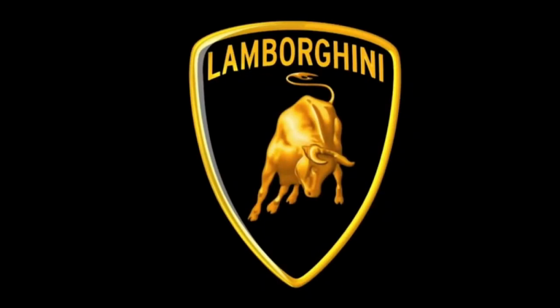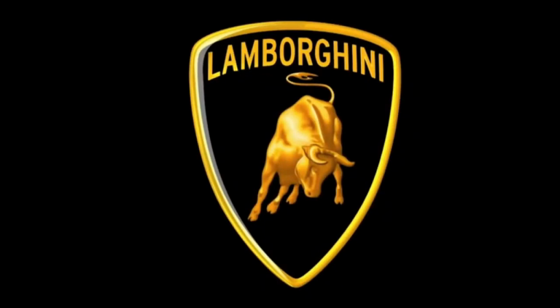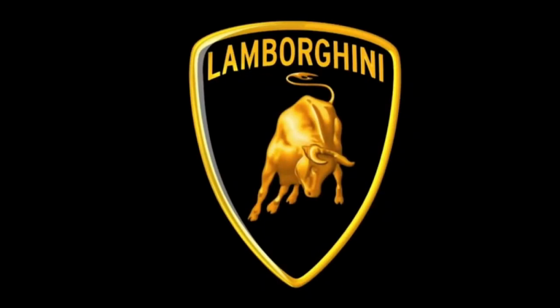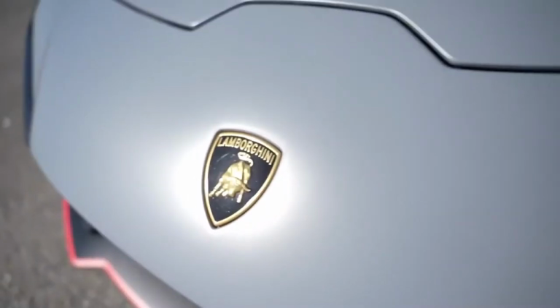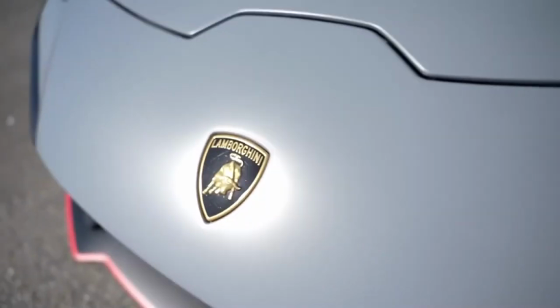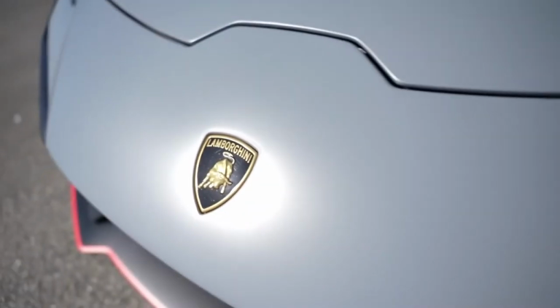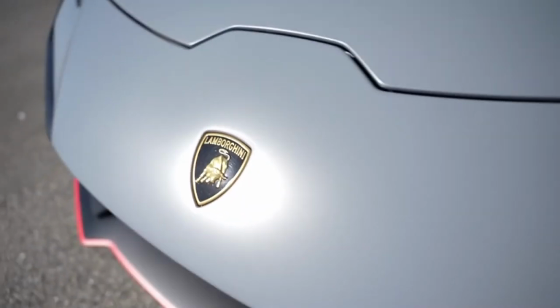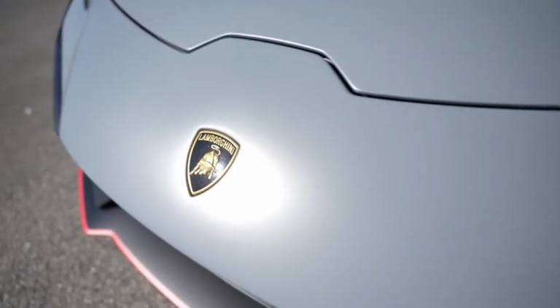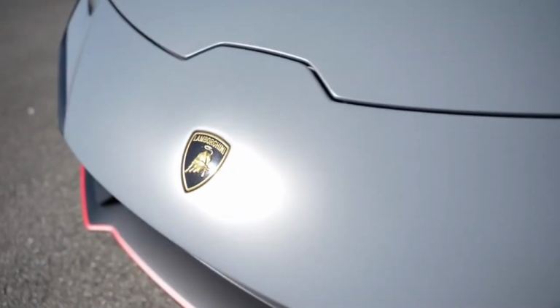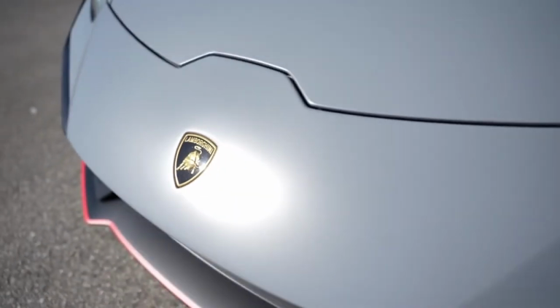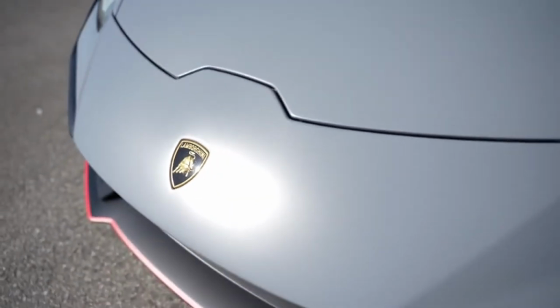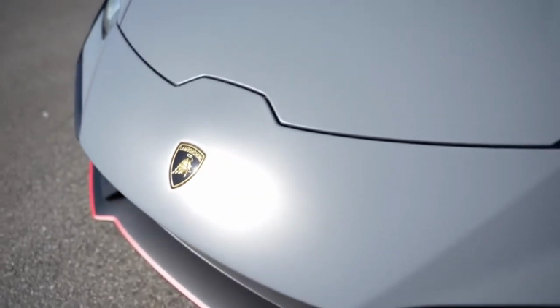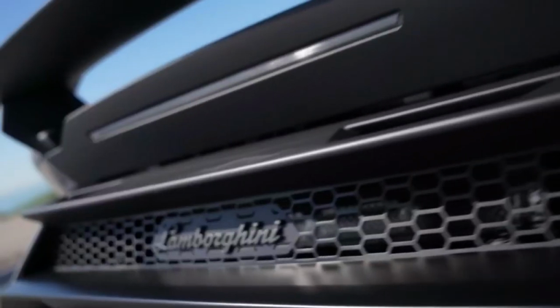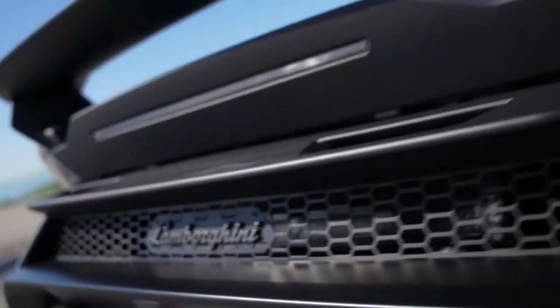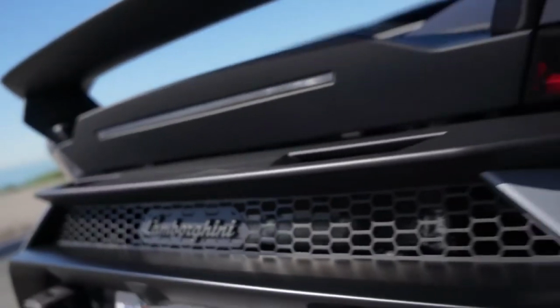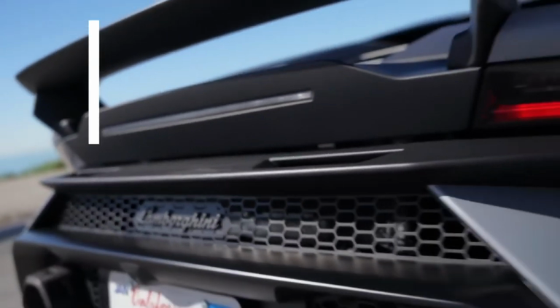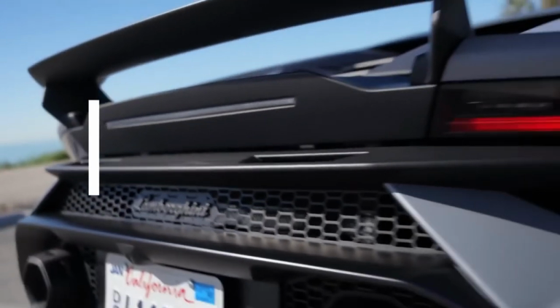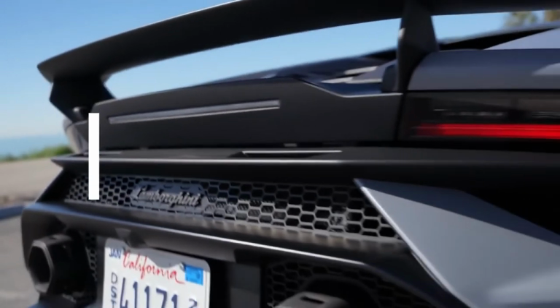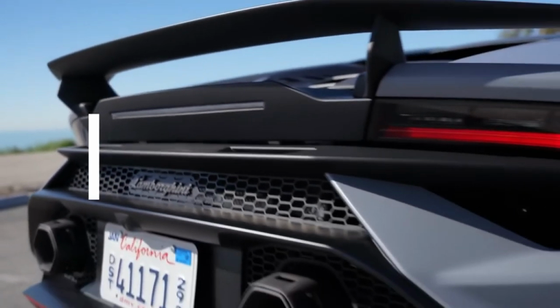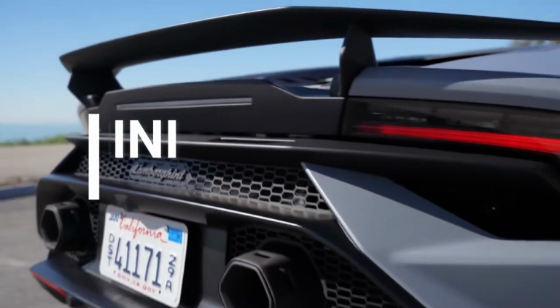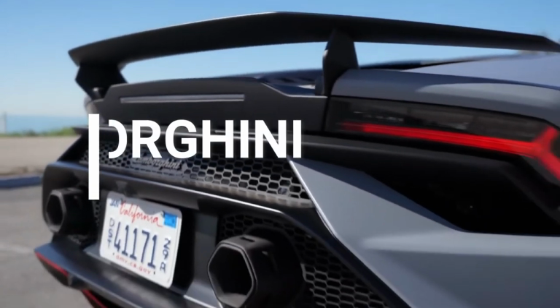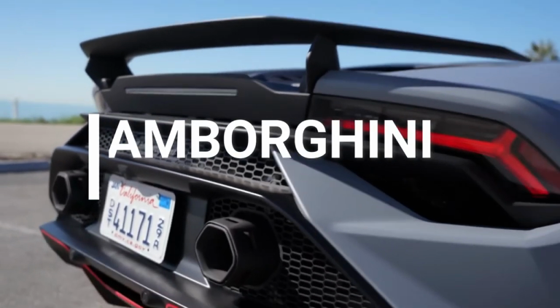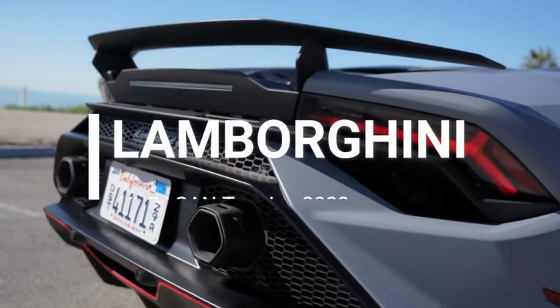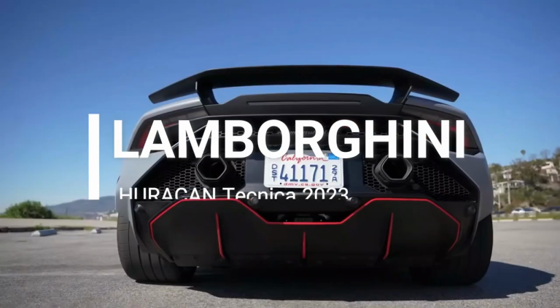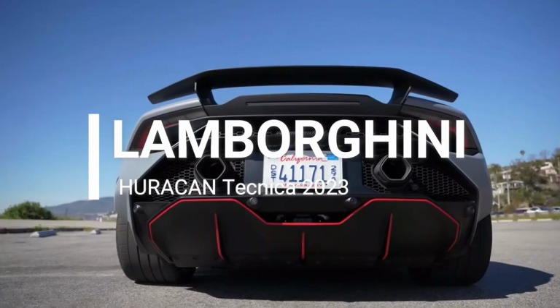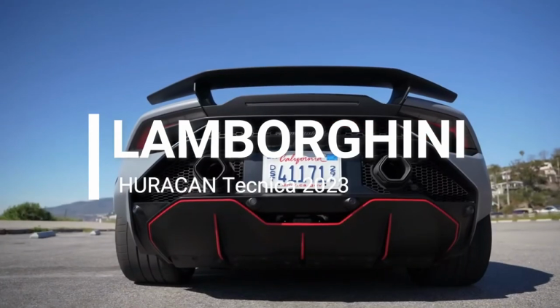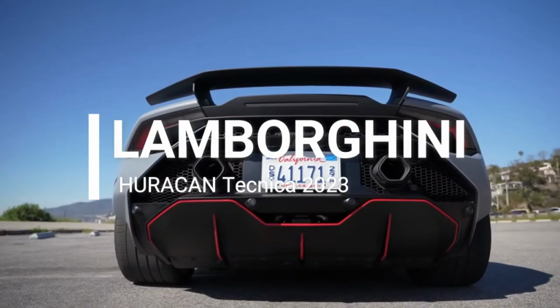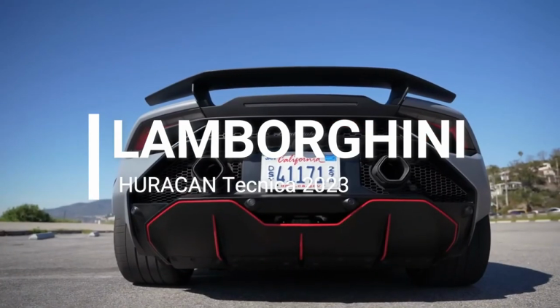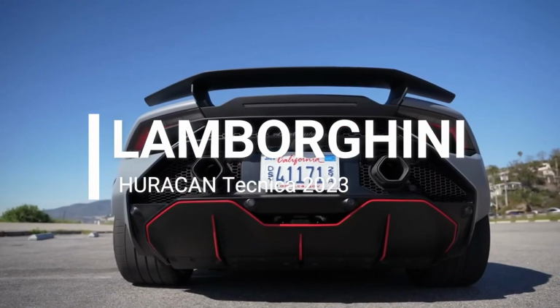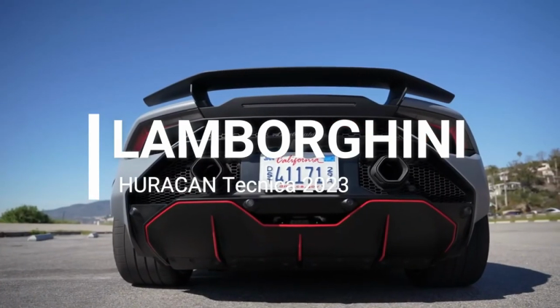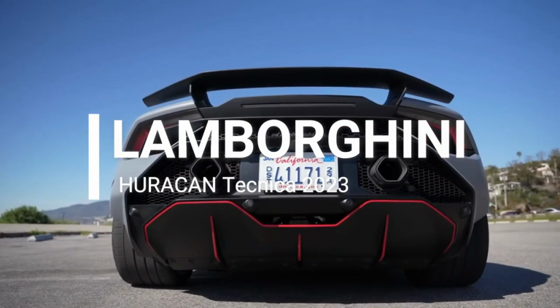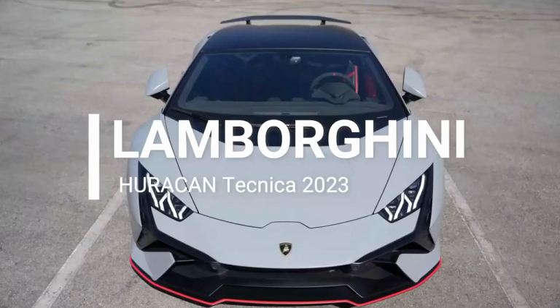Hi friends, now we can talk about the Lamborghini Huracan Technica 2023.